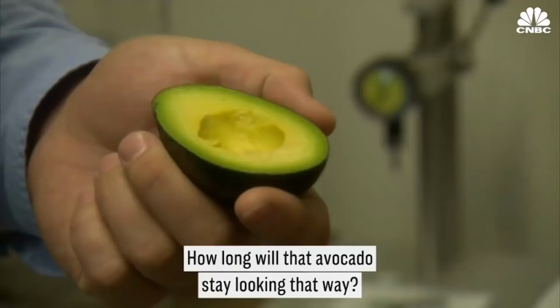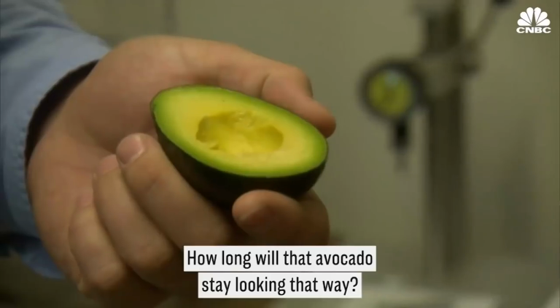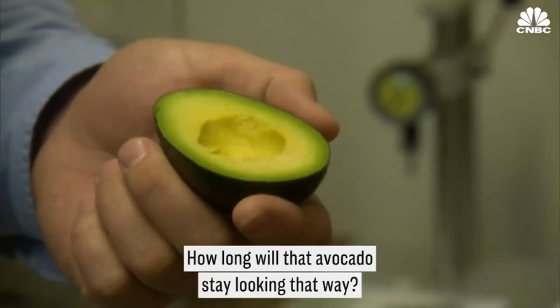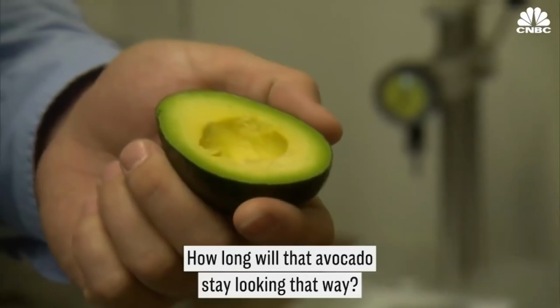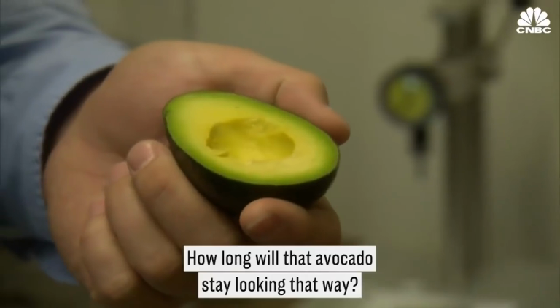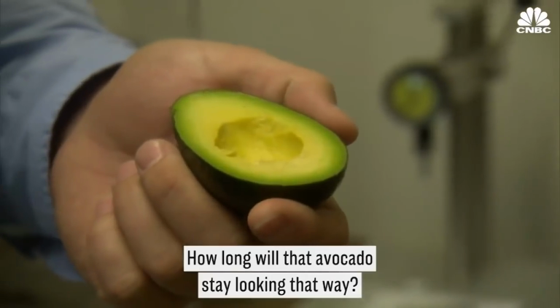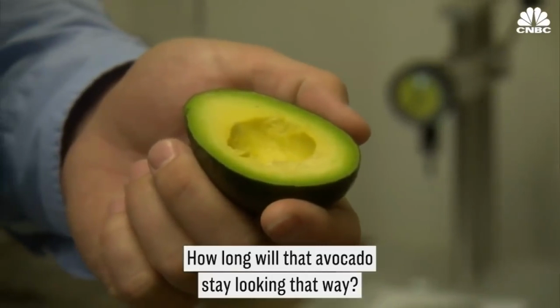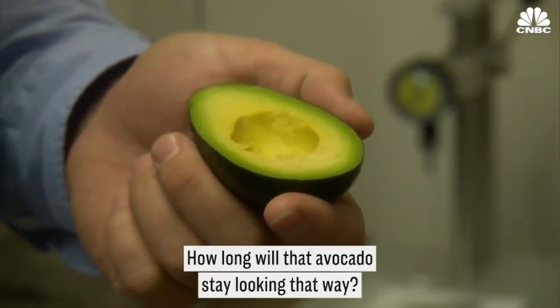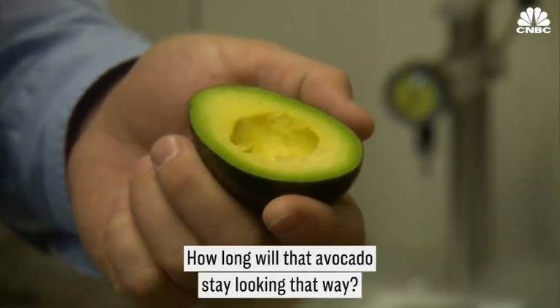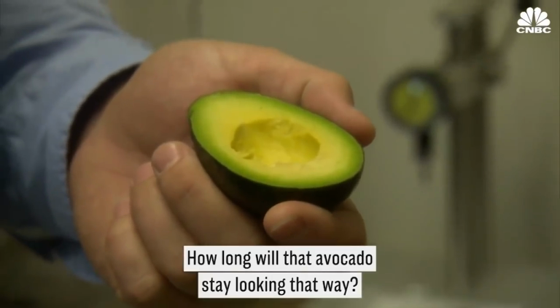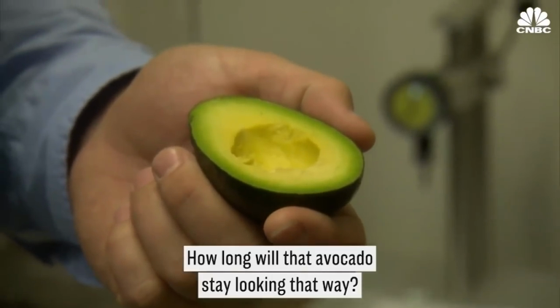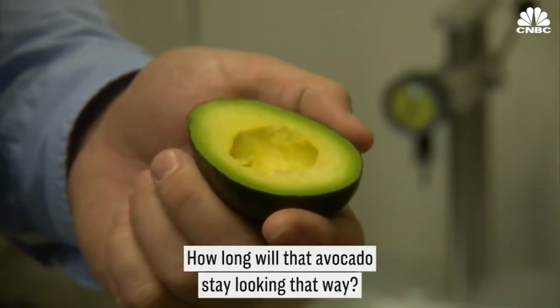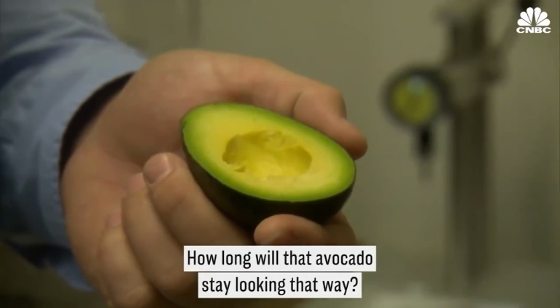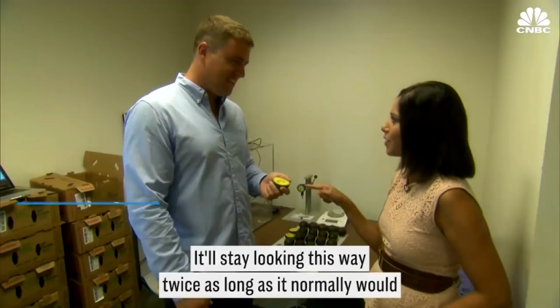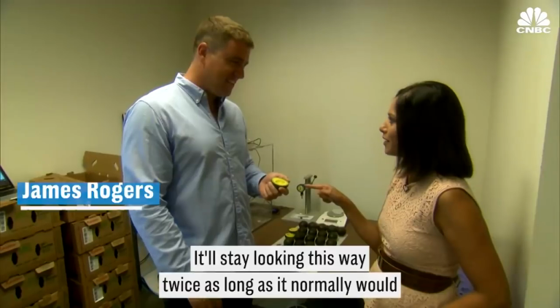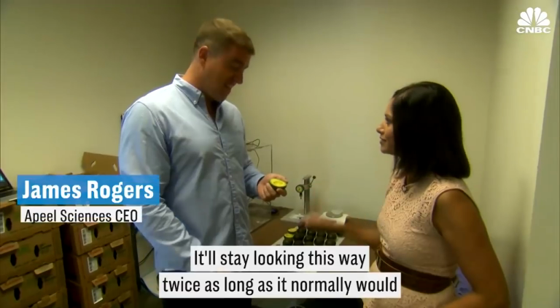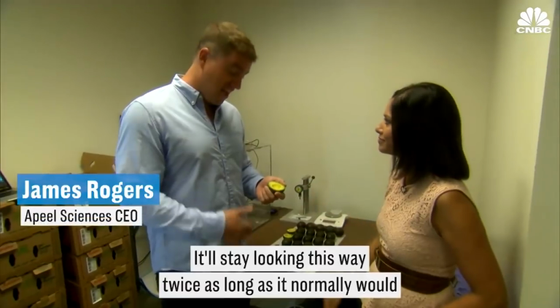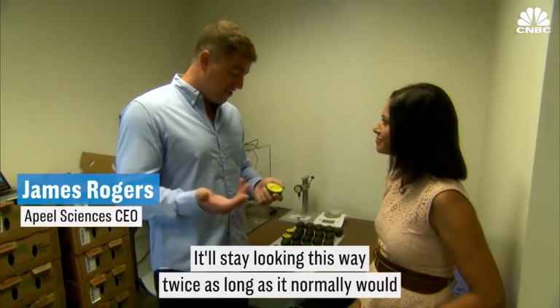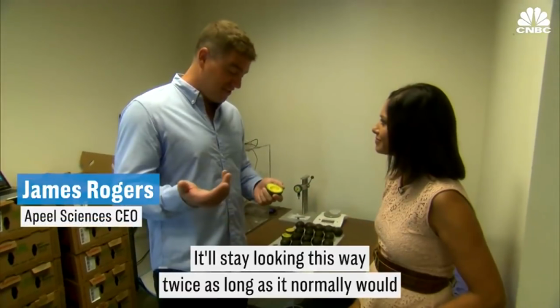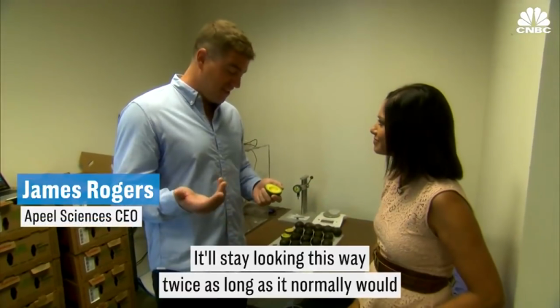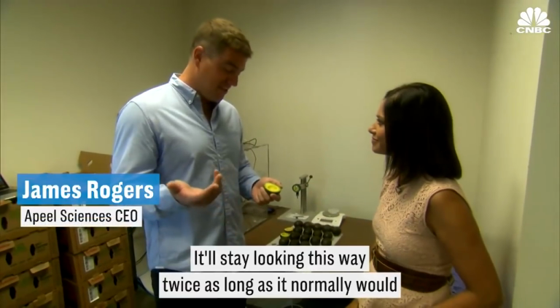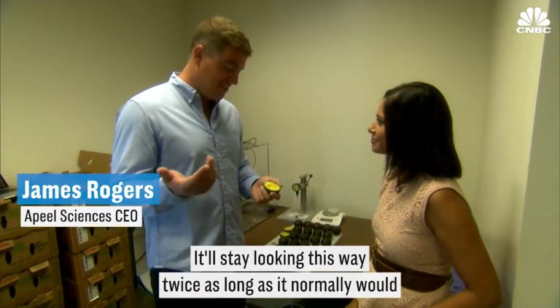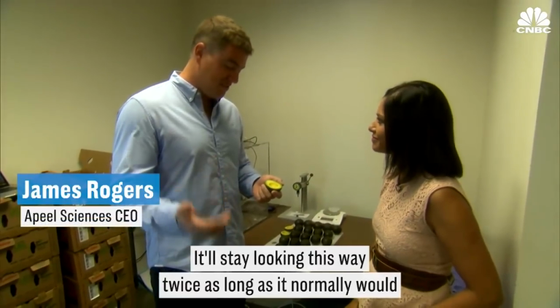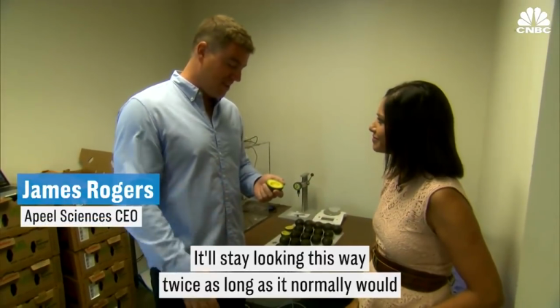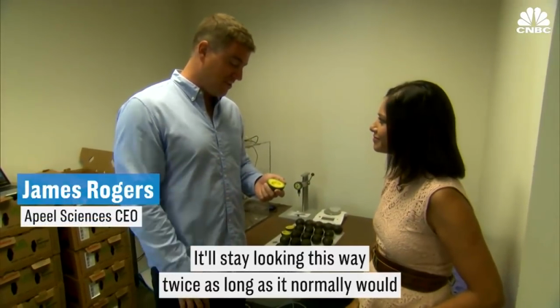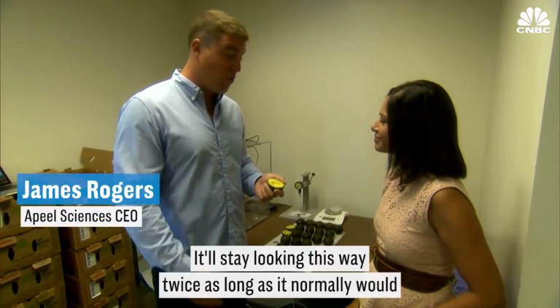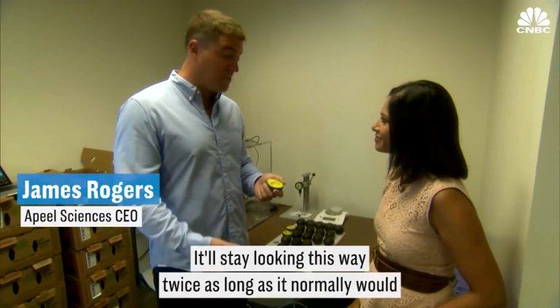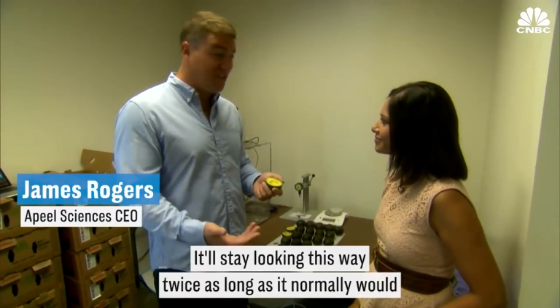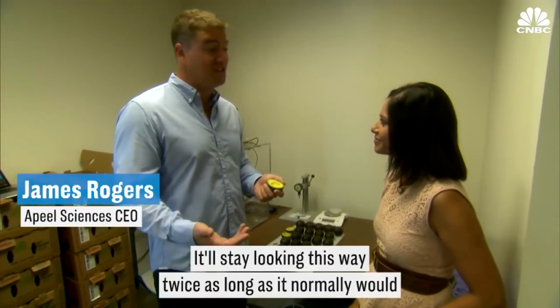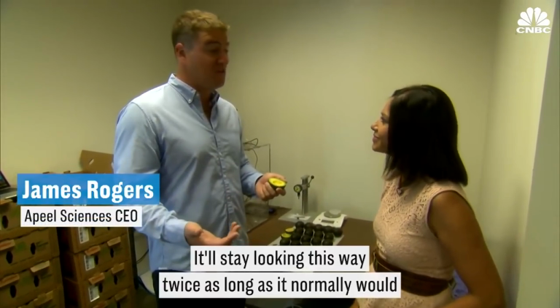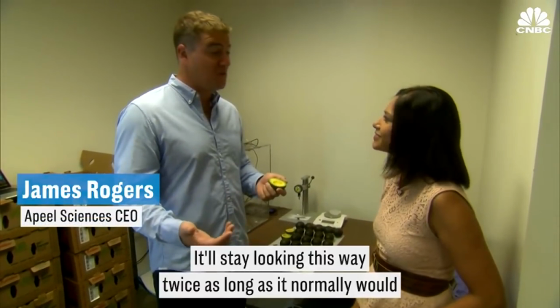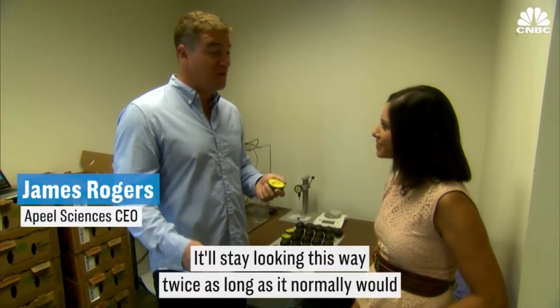How long will that avocado stay looking that way? It'll stay looking this way twice as long as it normally would.